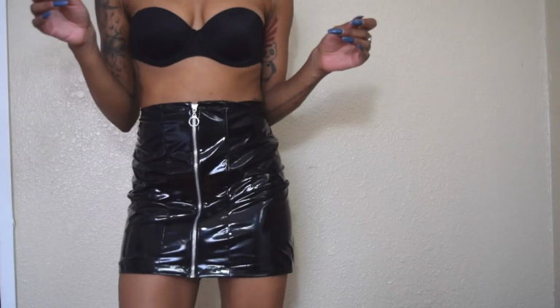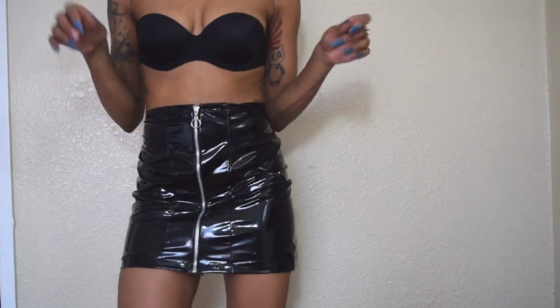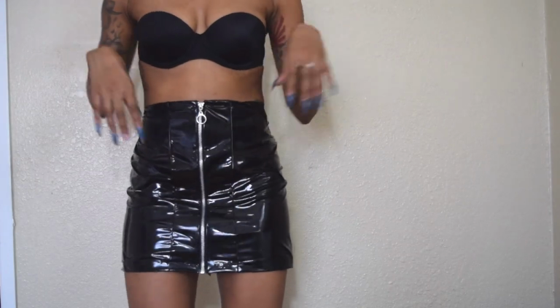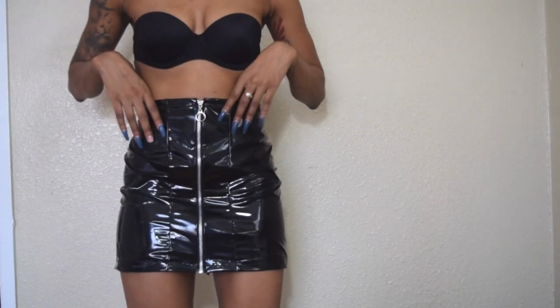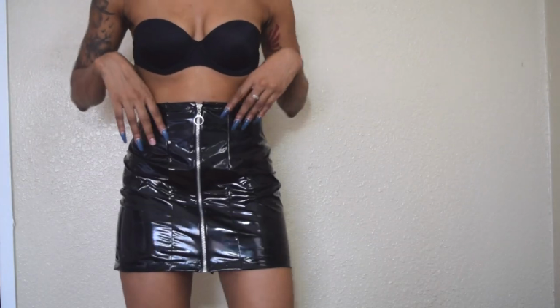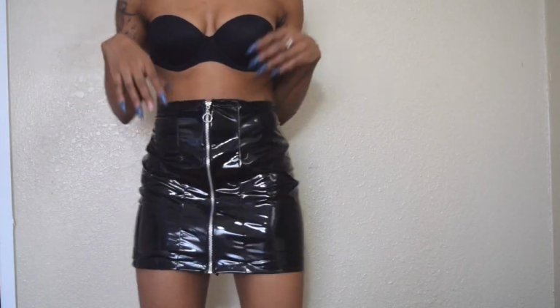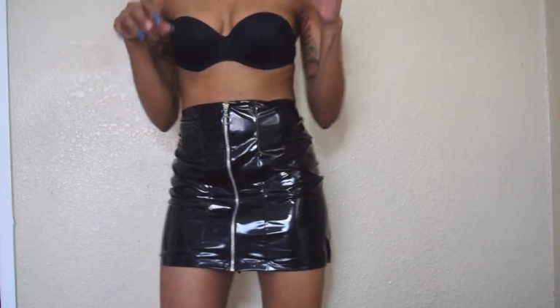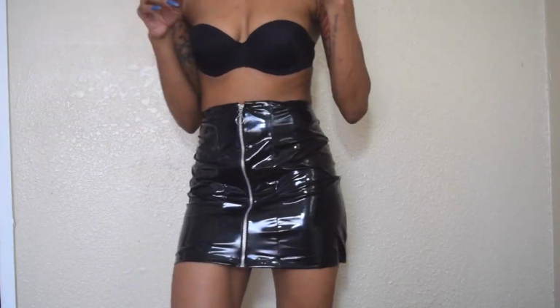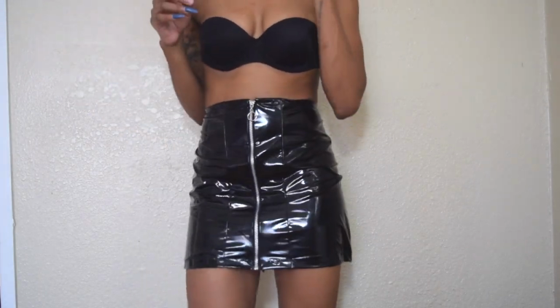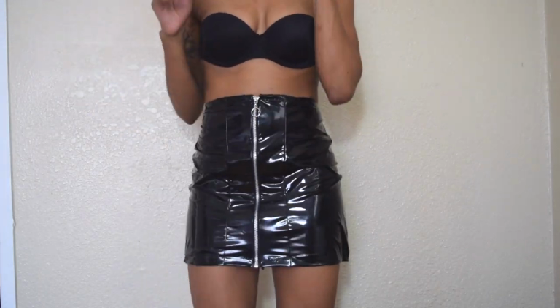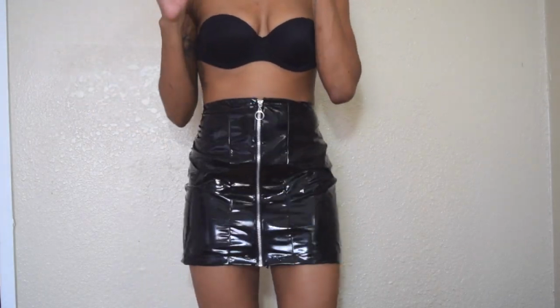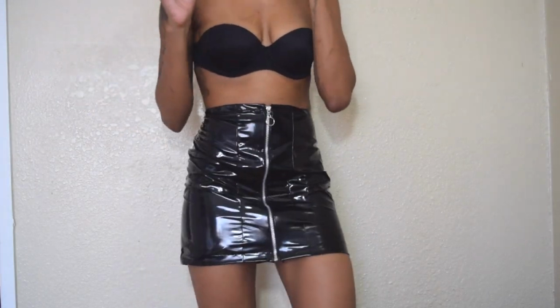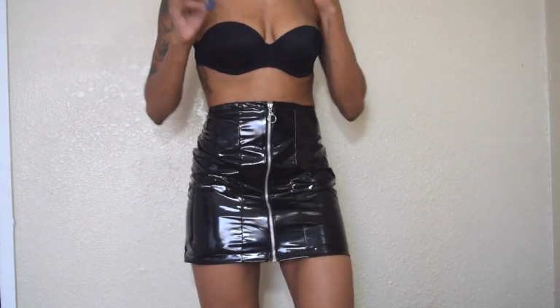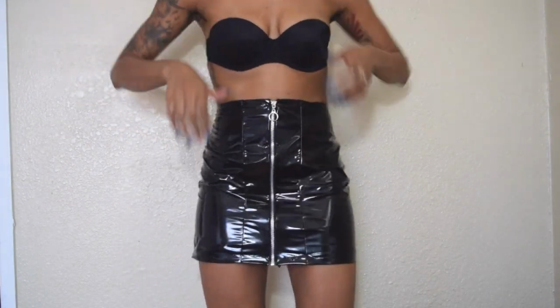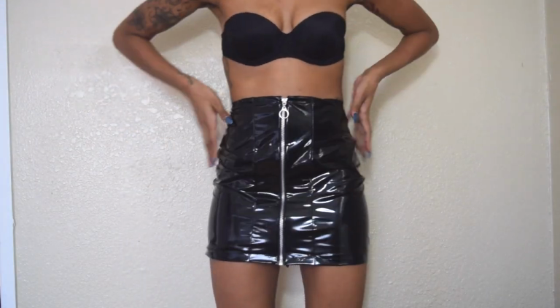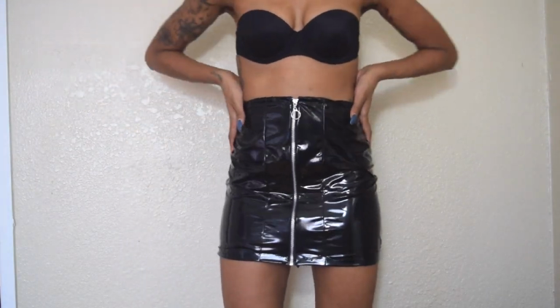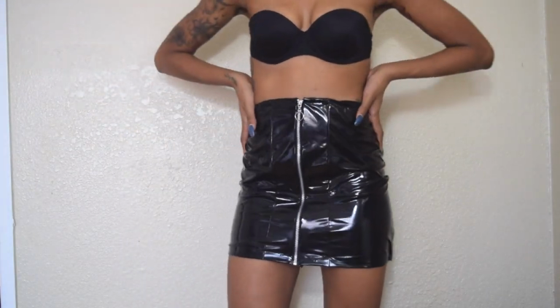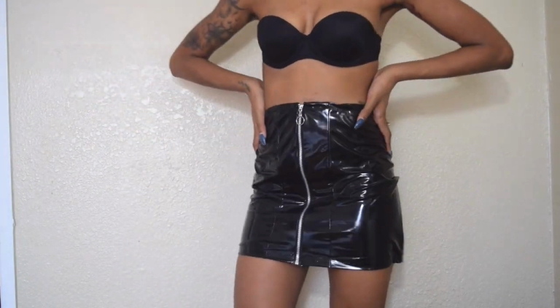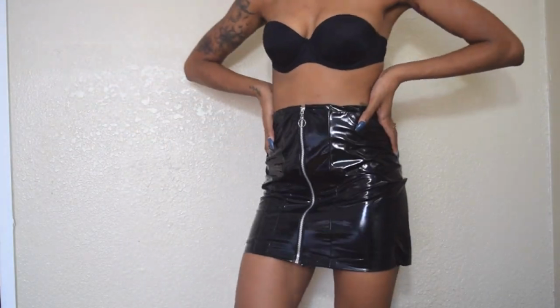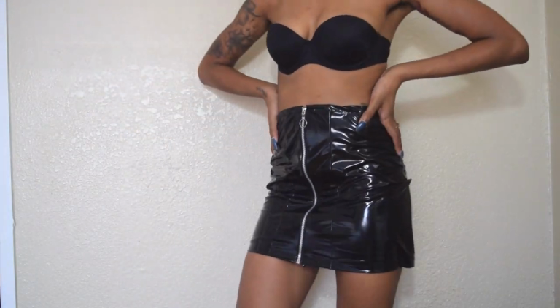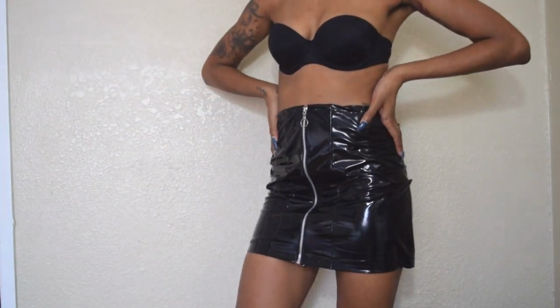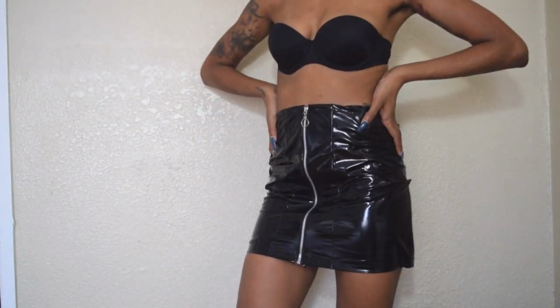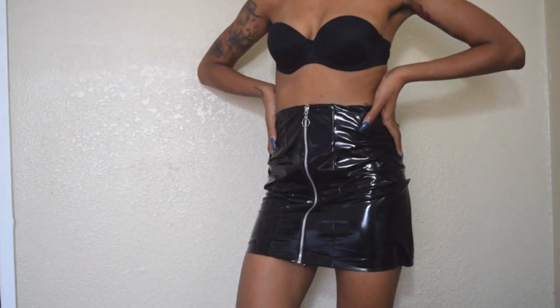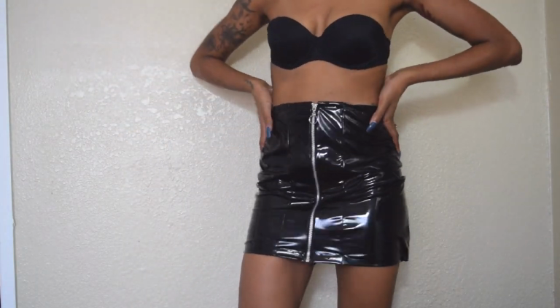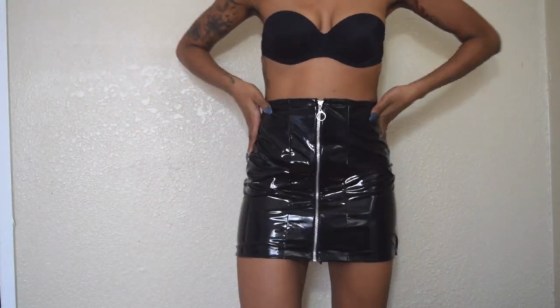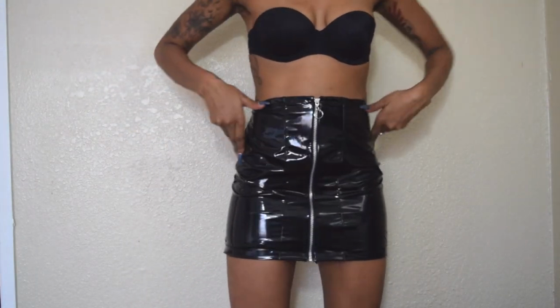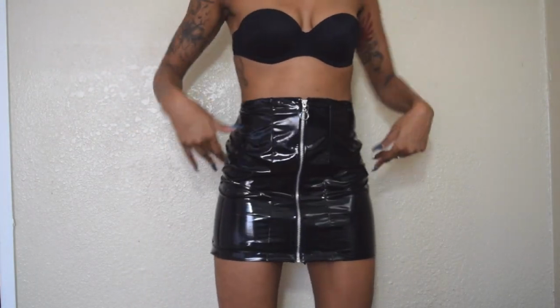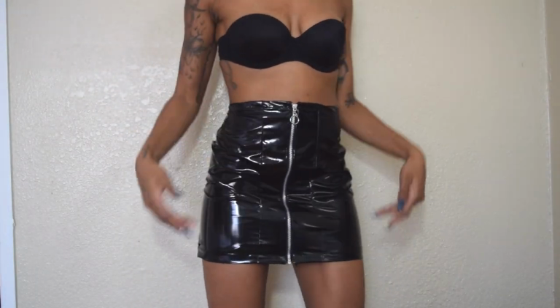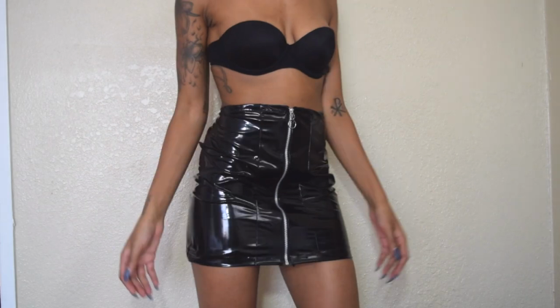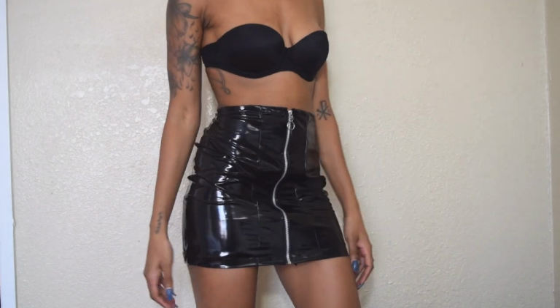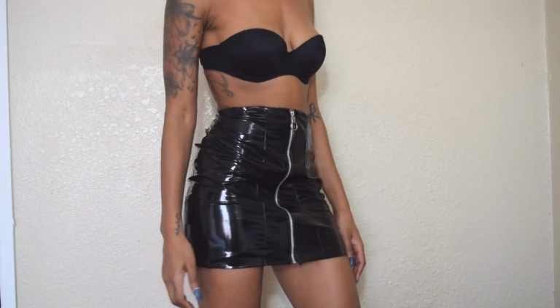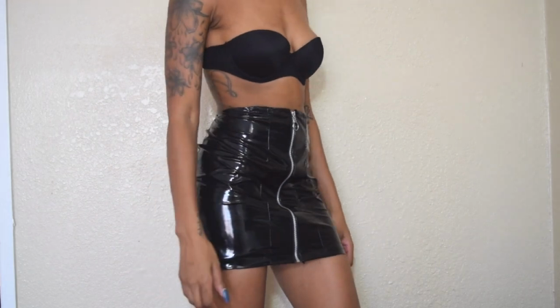Hey y'all! I'm back with another fashion DIY. If you want to see how I make this pleather skirt, stay tuned.